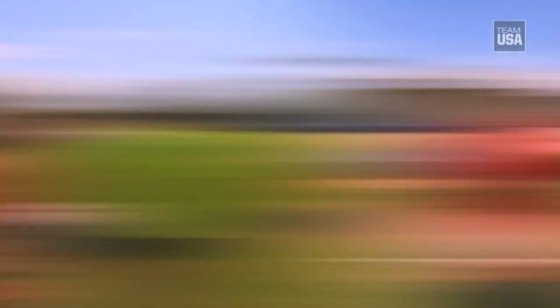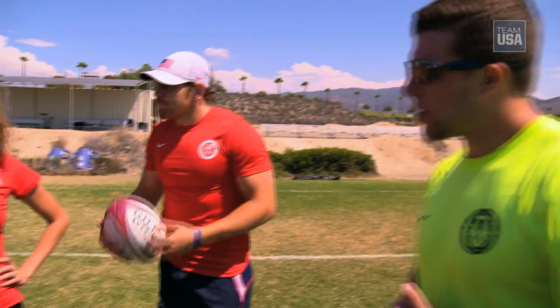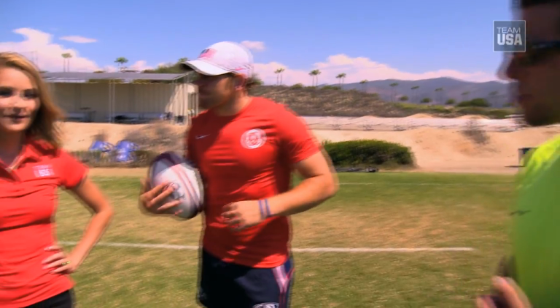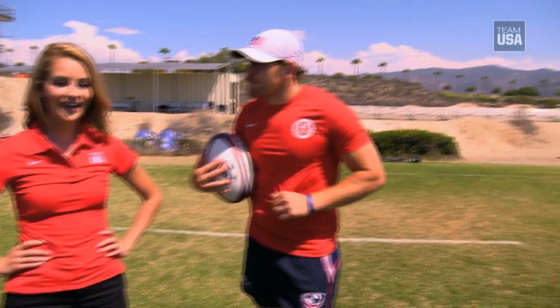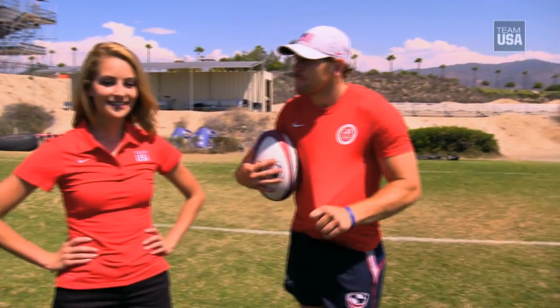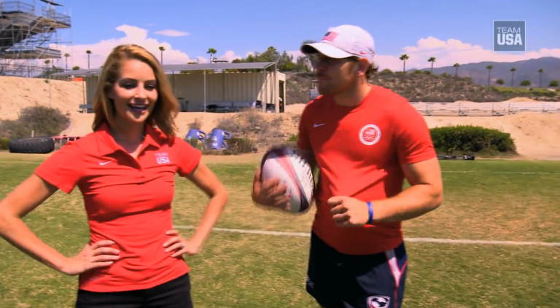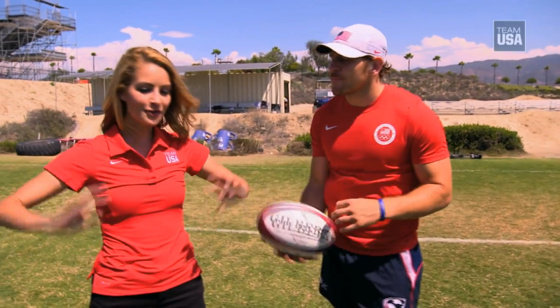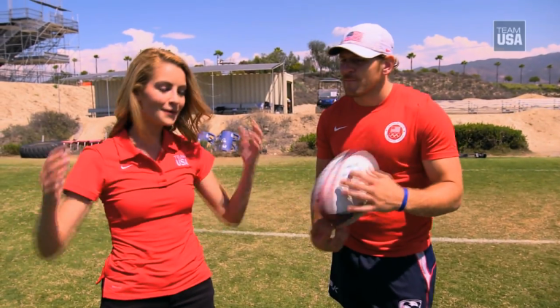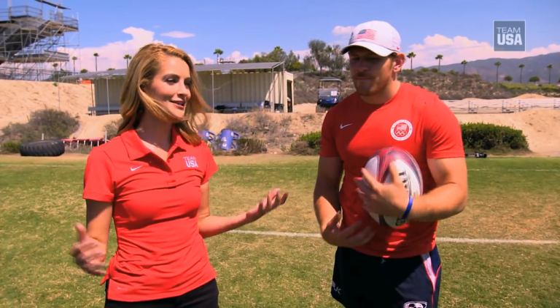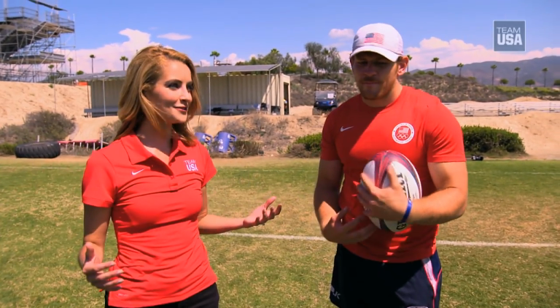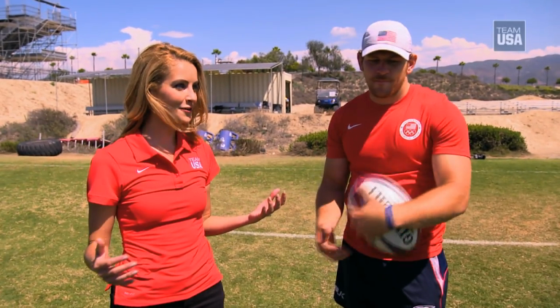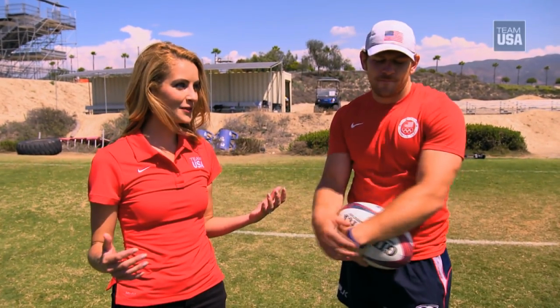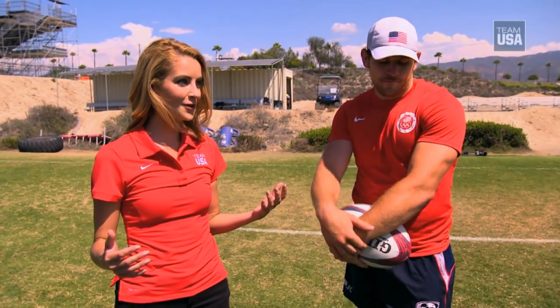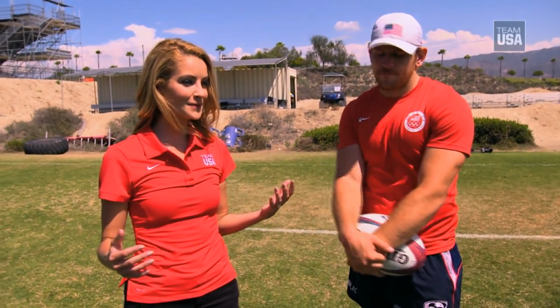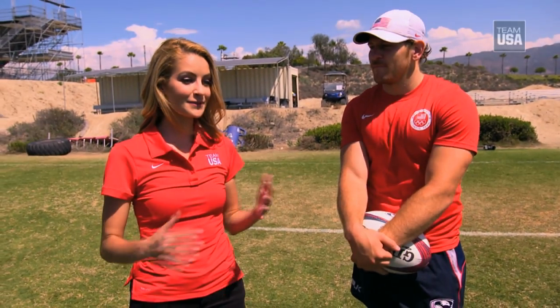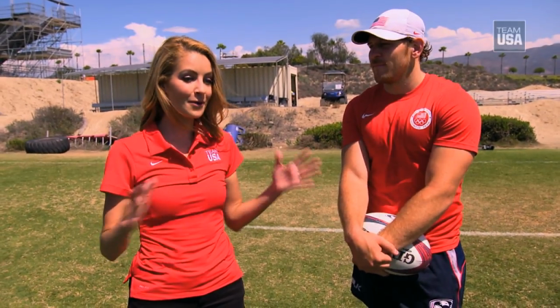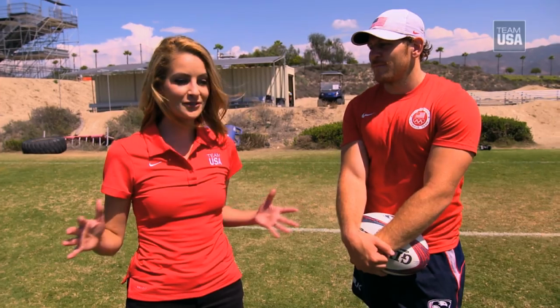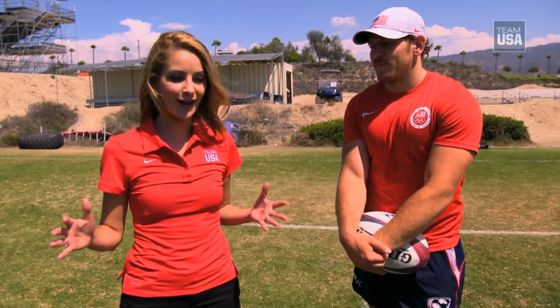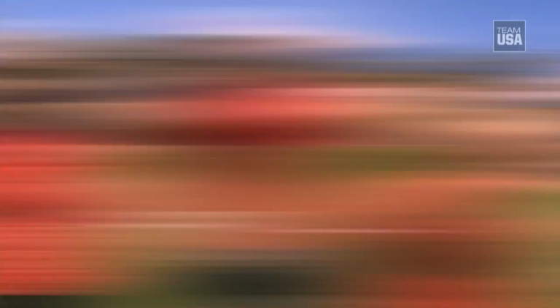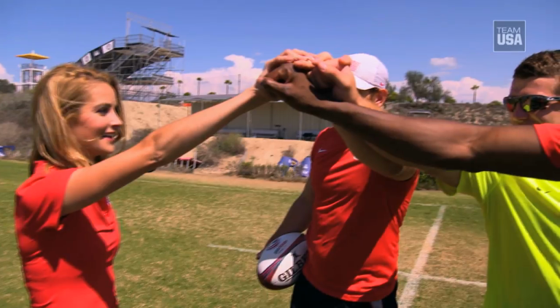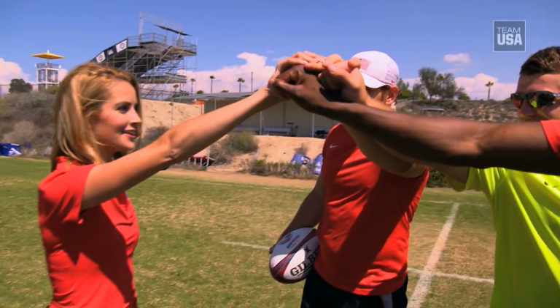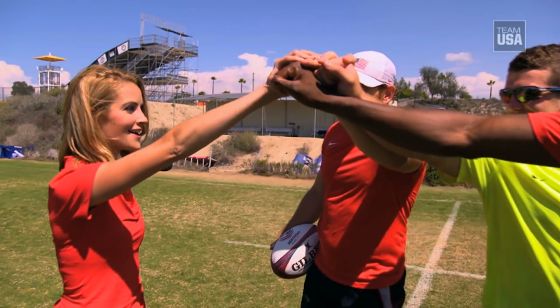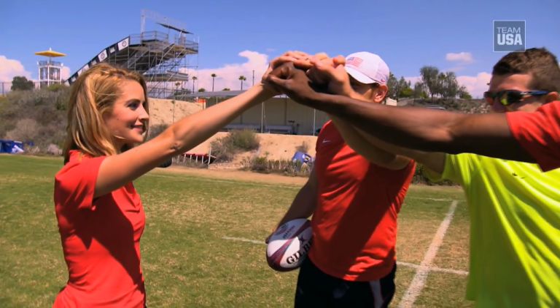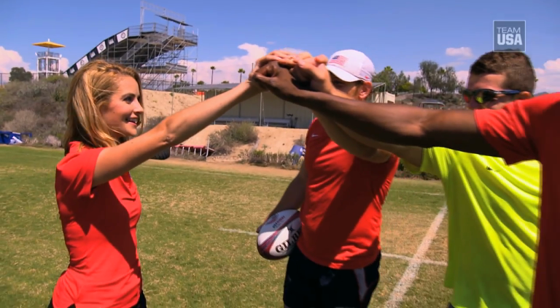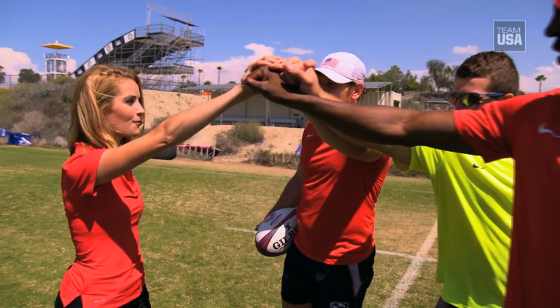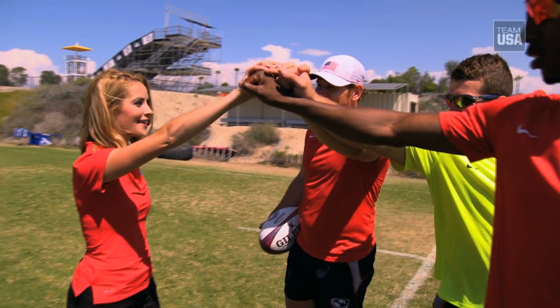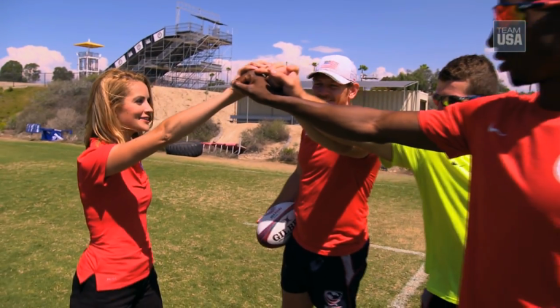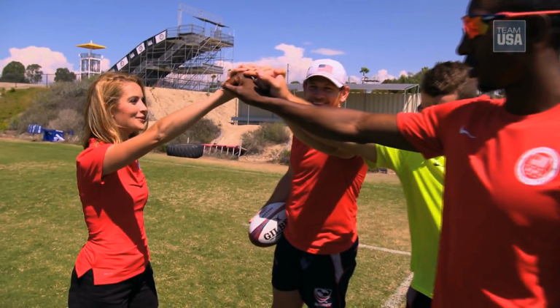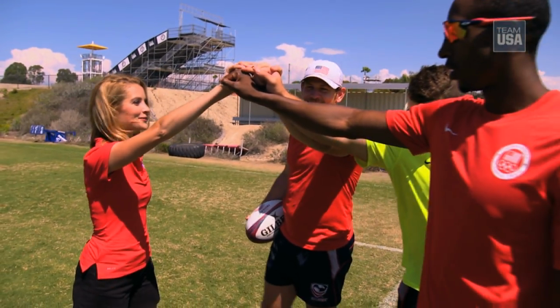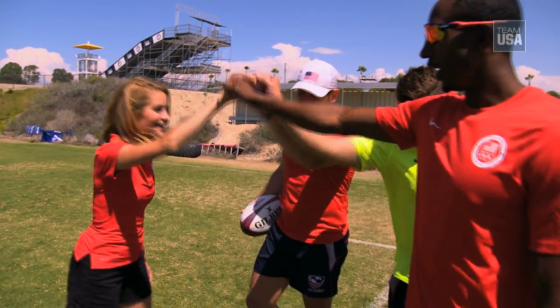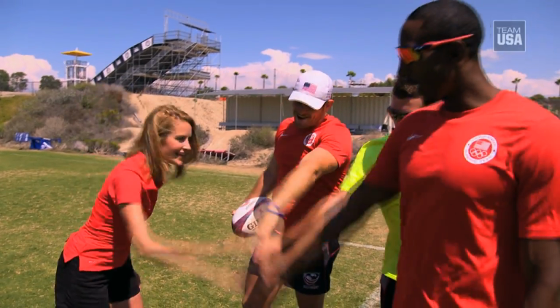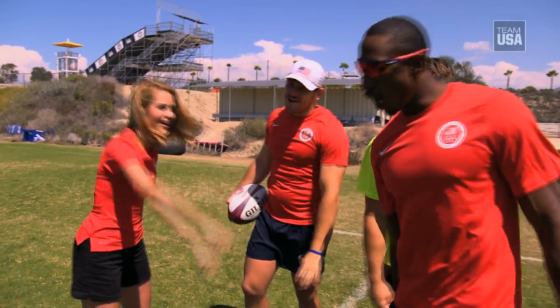I so appreciate you showing me the ropes — that was so much fun. Eagles on three. One, two, three — Eagles!